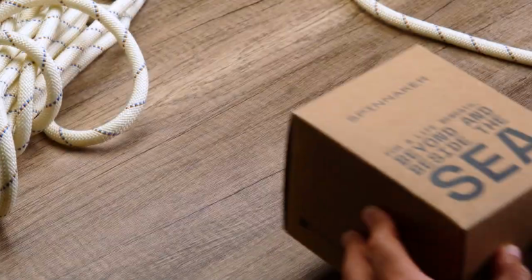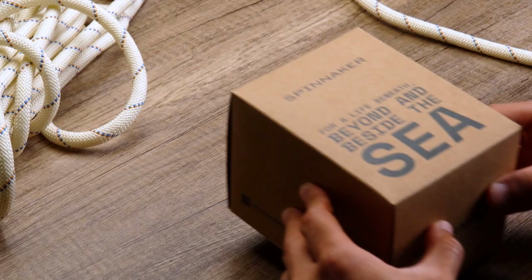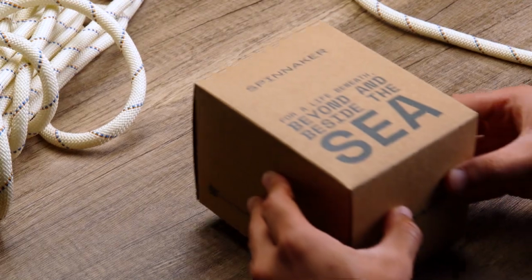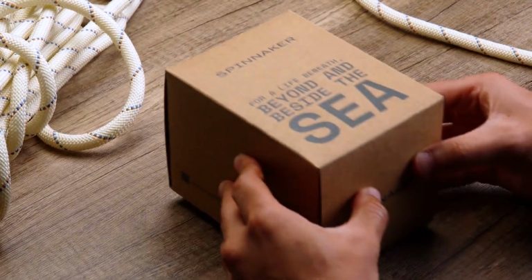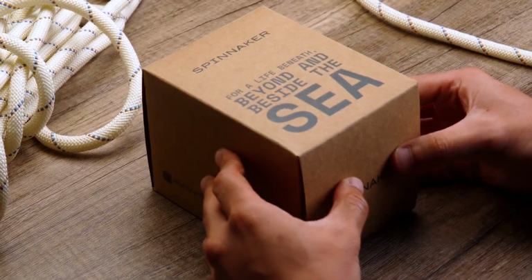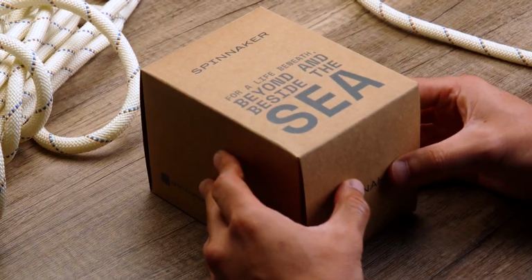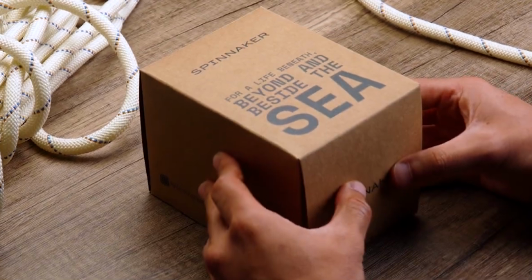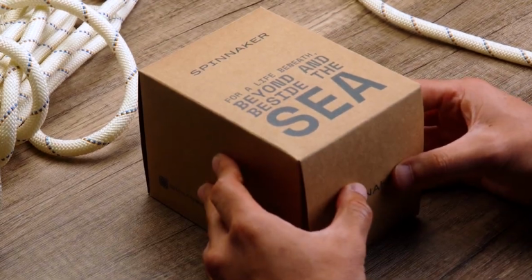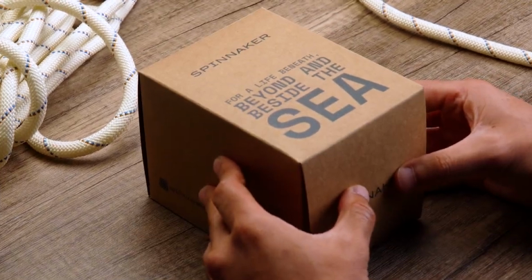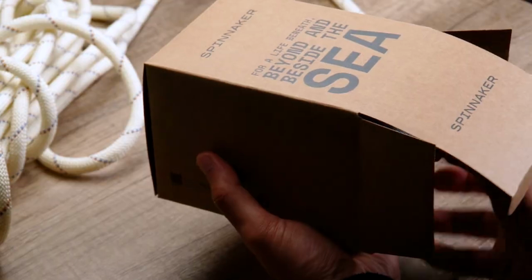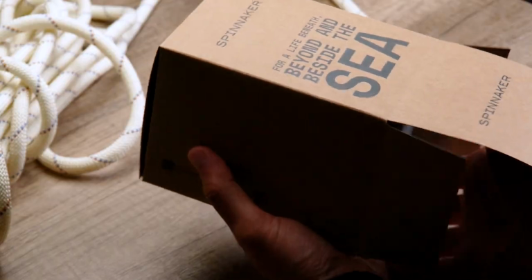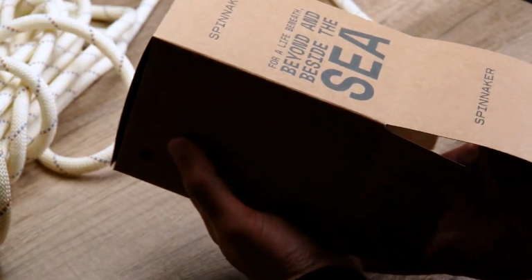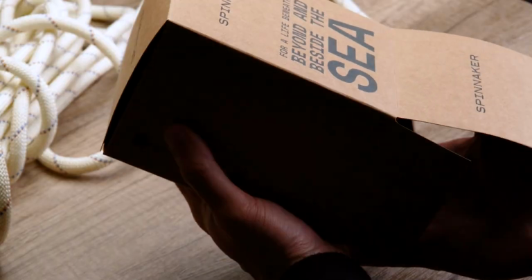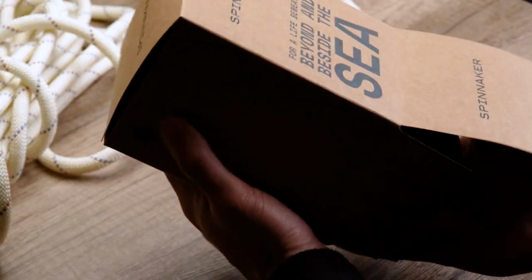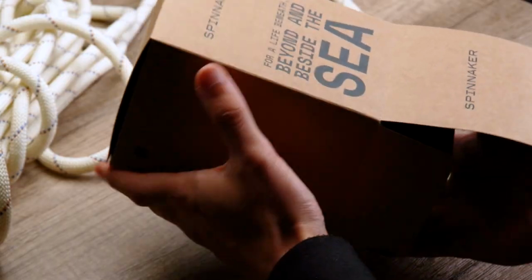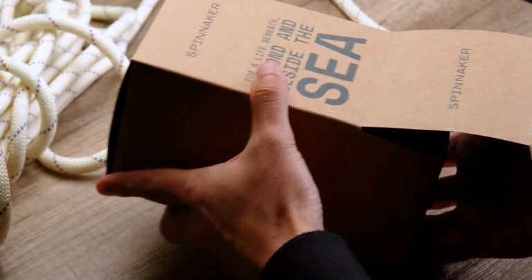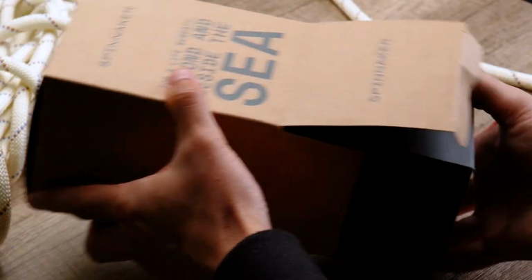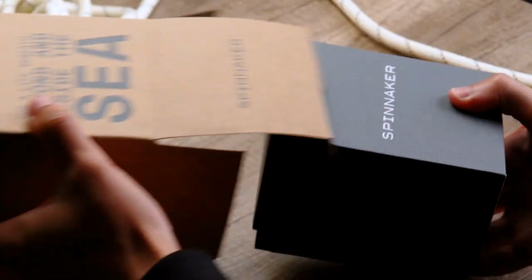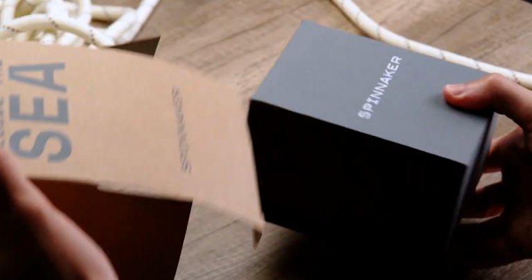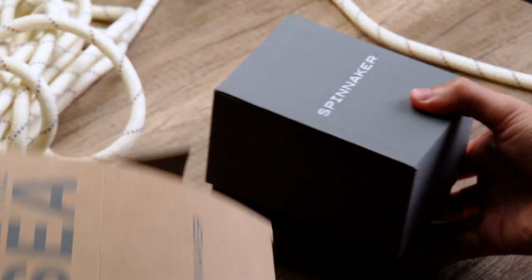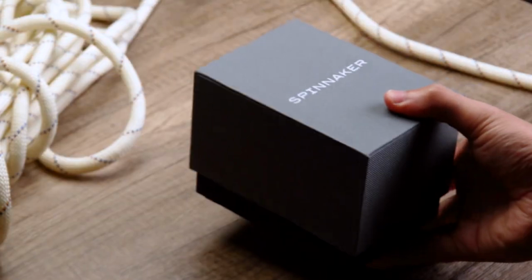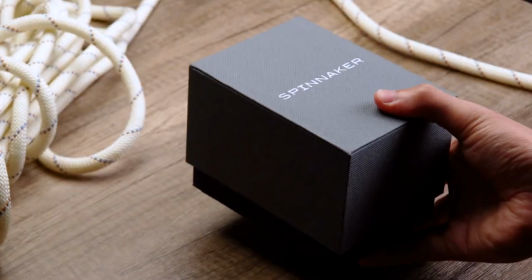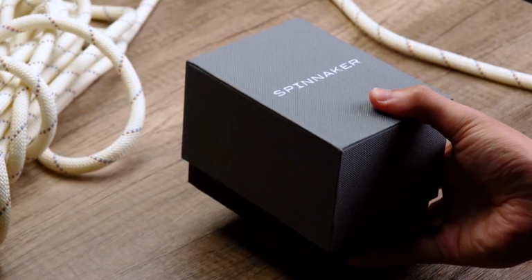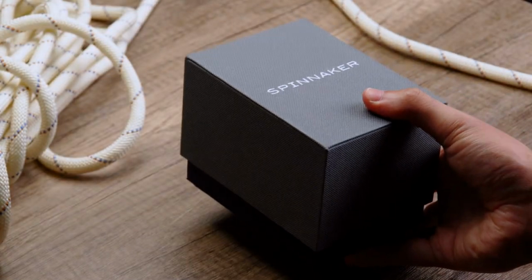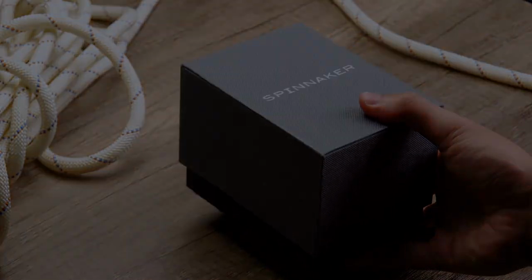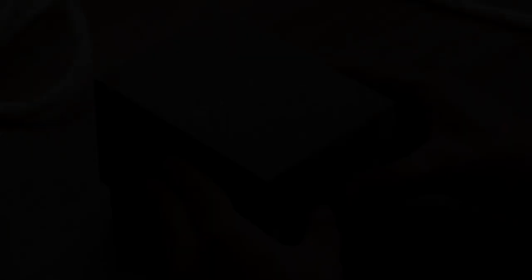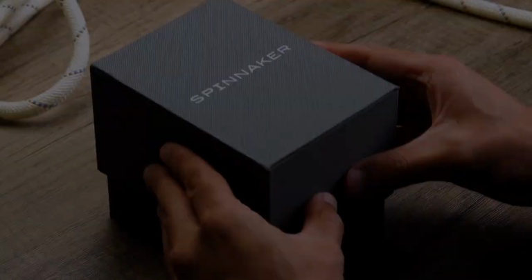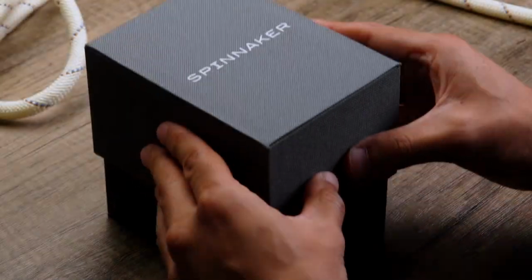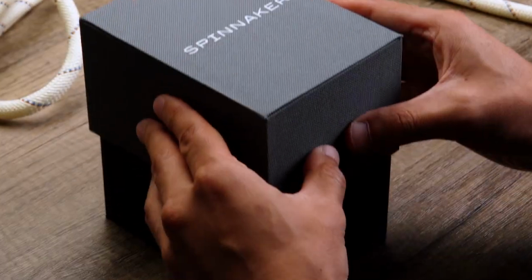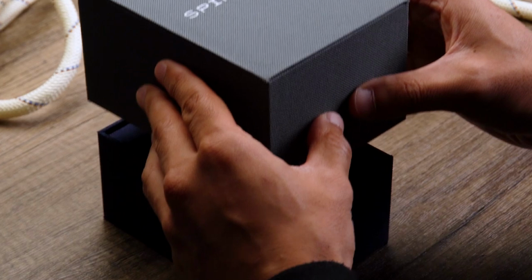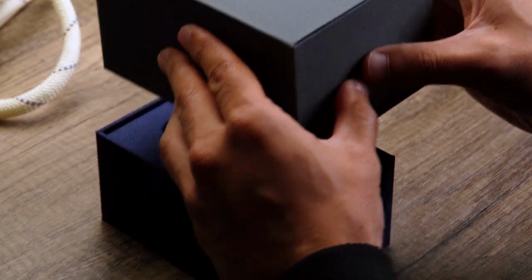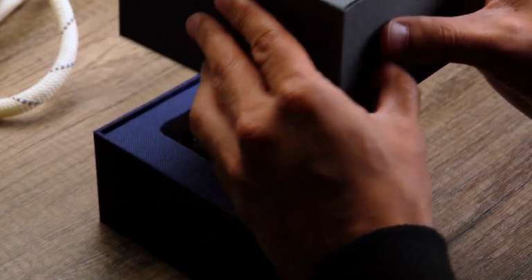Hey guys, welcome back to the channel. In today's video, we're going to be unboxing and taking a closer look at the Haas Automatic.